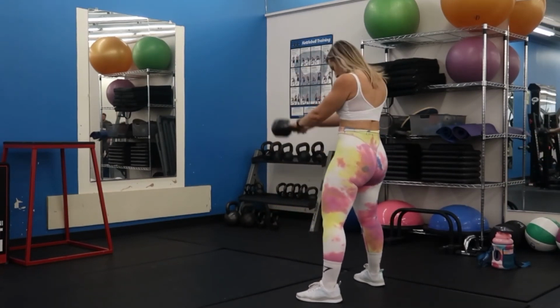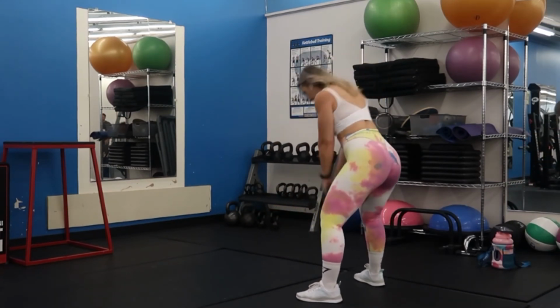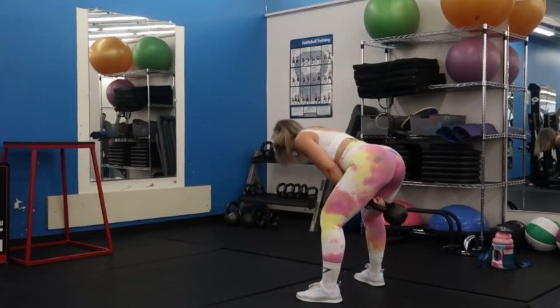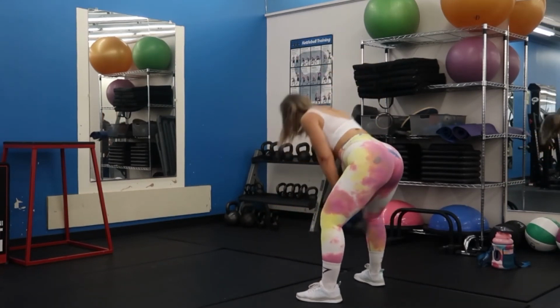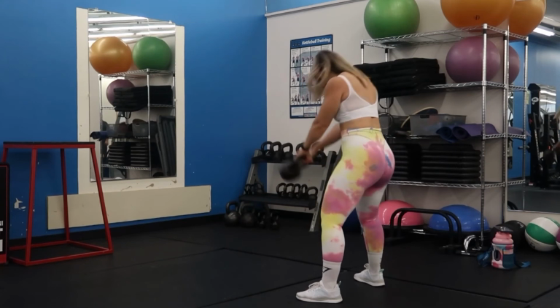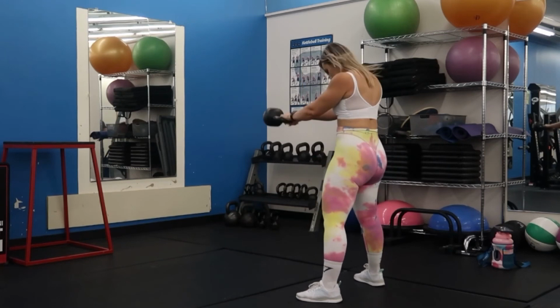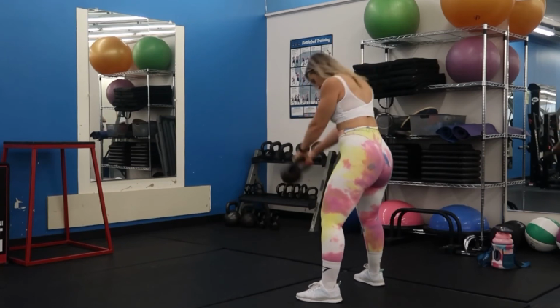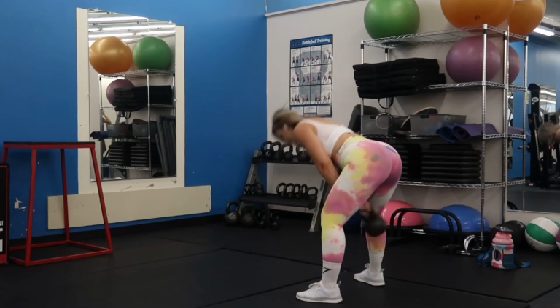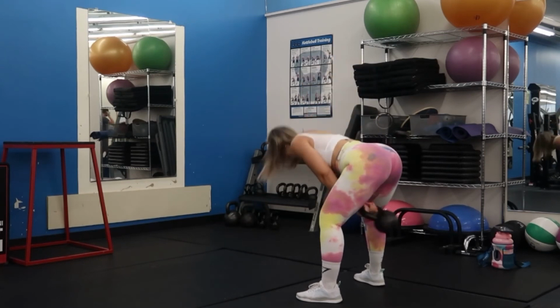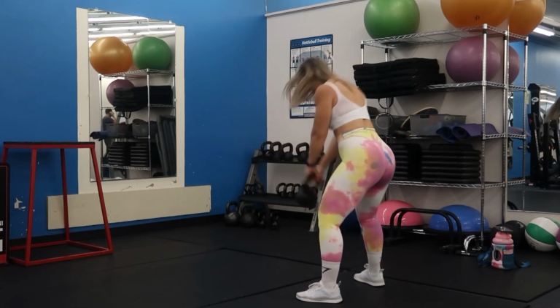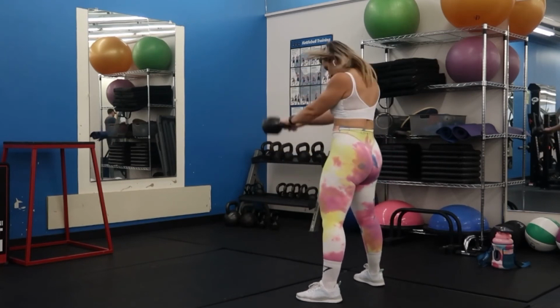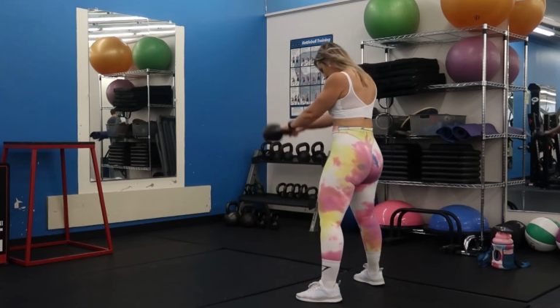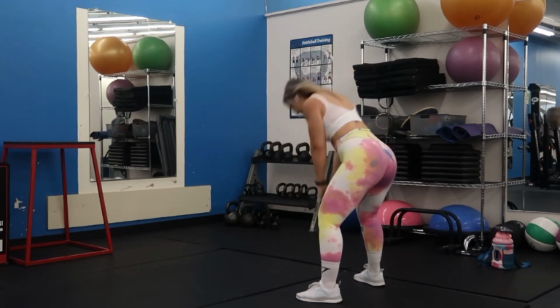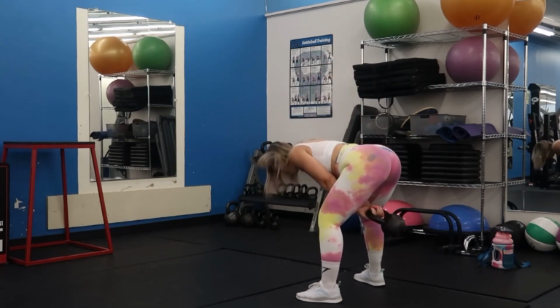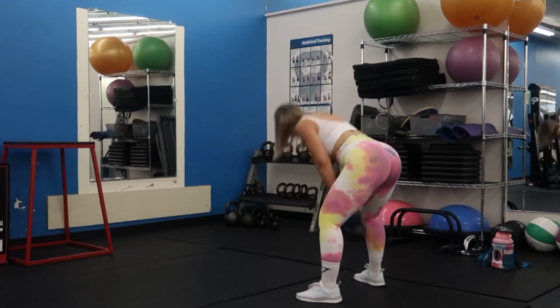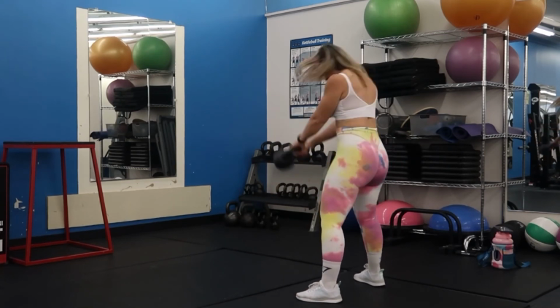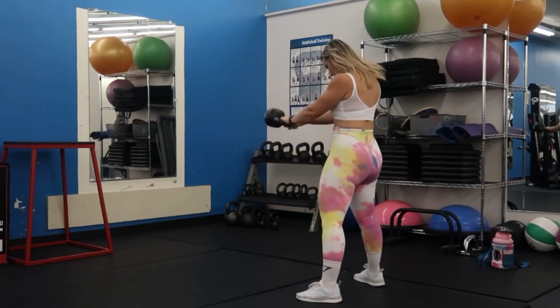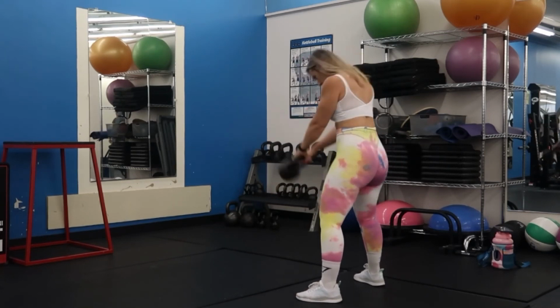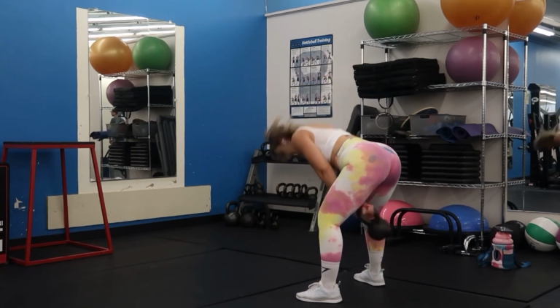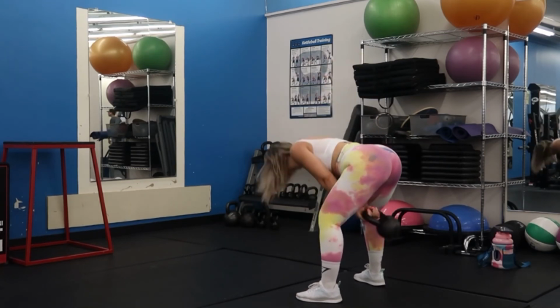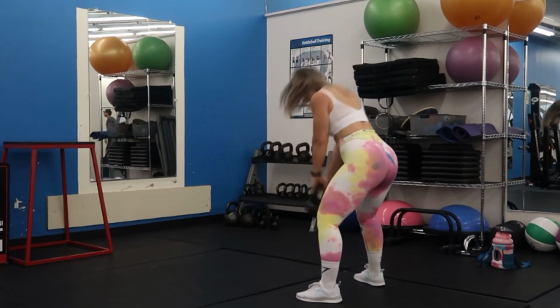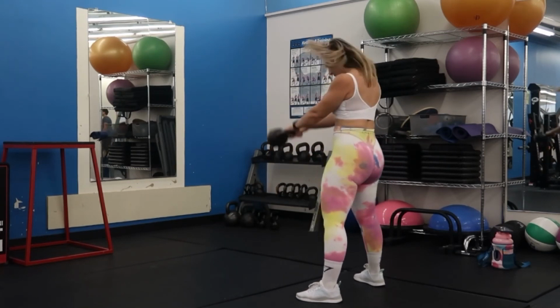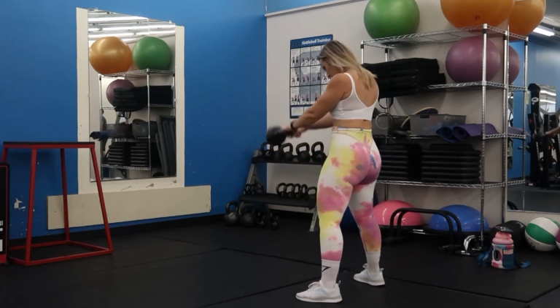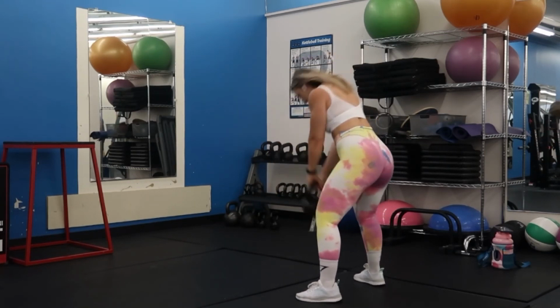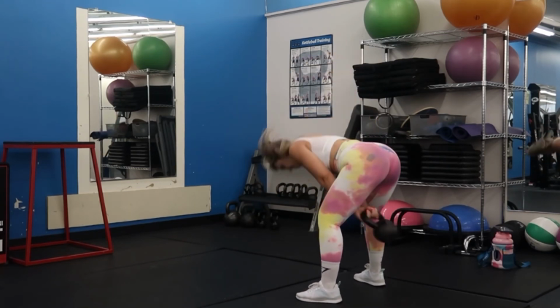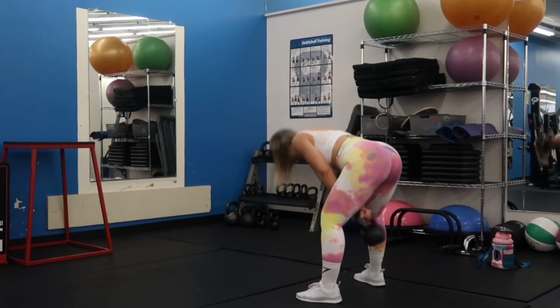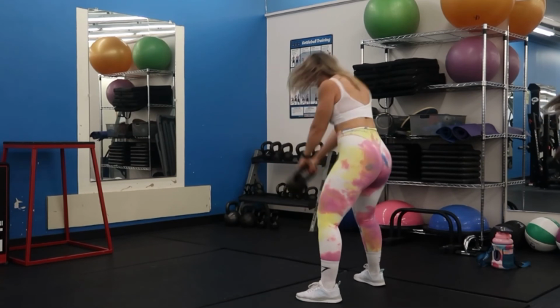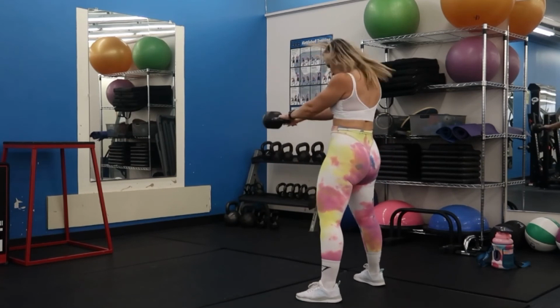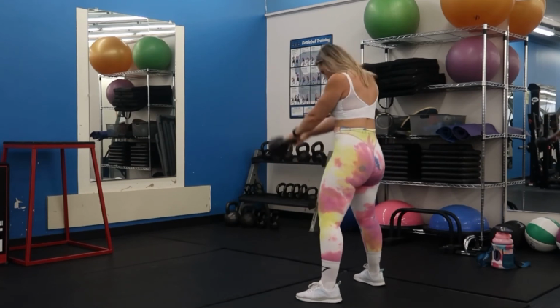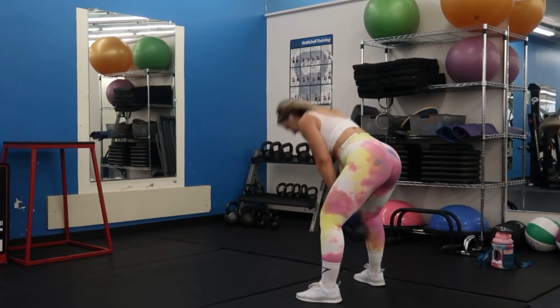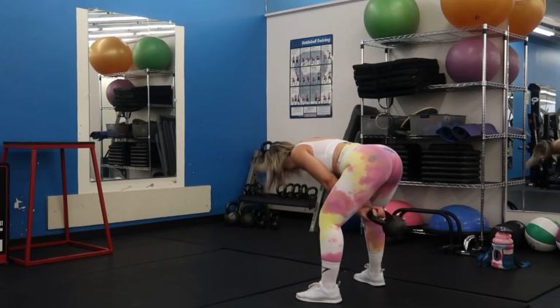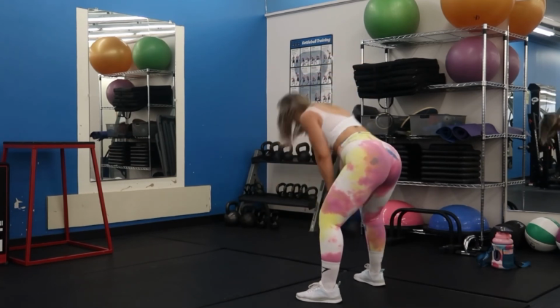Last but not least, going into a kettlebell swing, which I see performed incorrectly so many times. This is not a squat — this is a hinge movement. Make sure you are hinging those hips and flinging them forward.